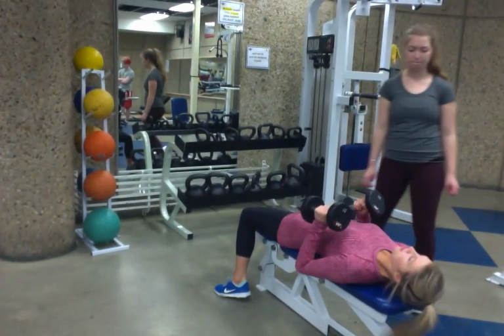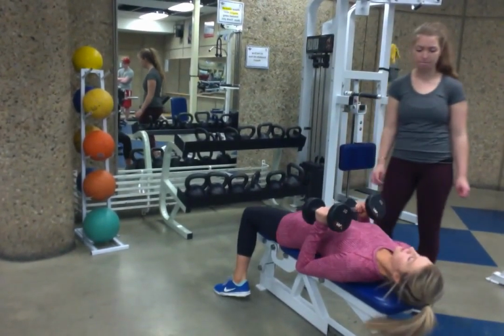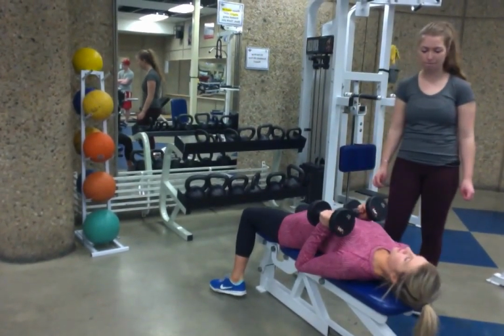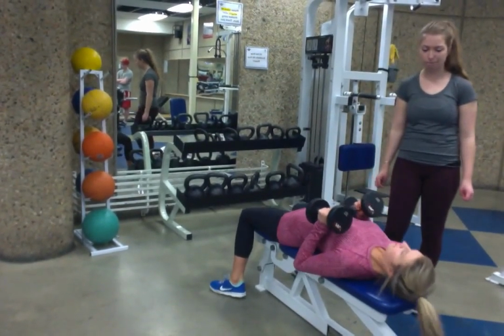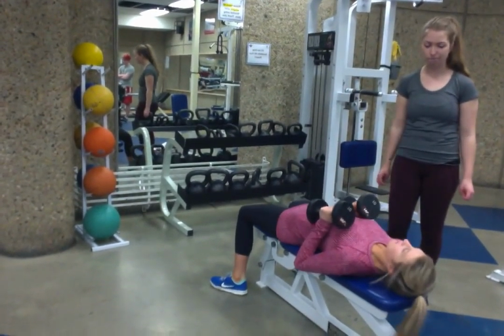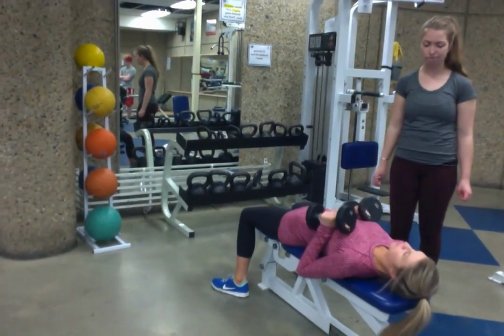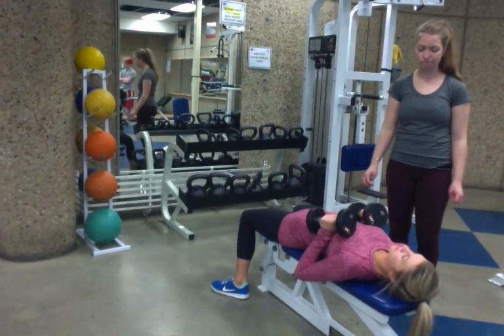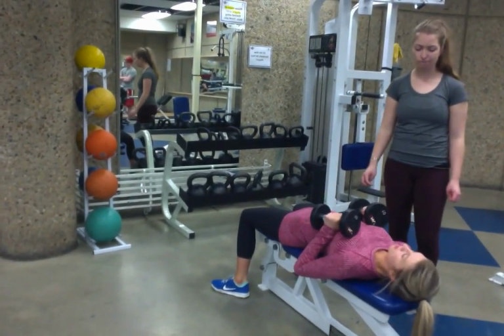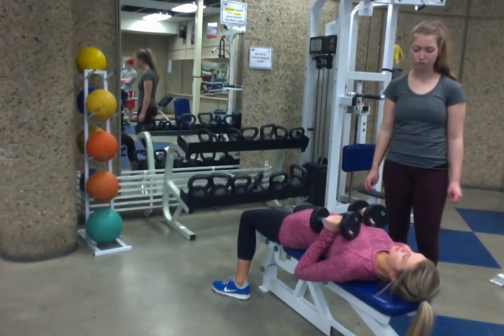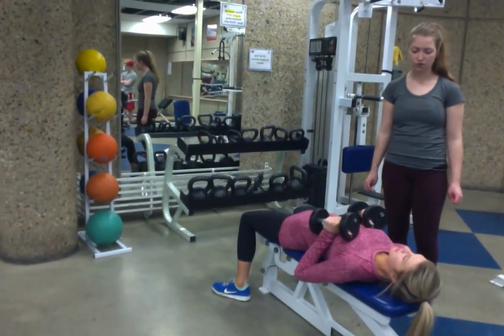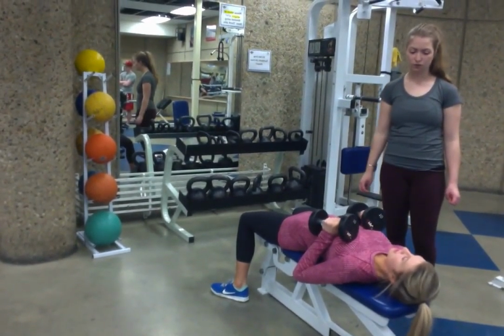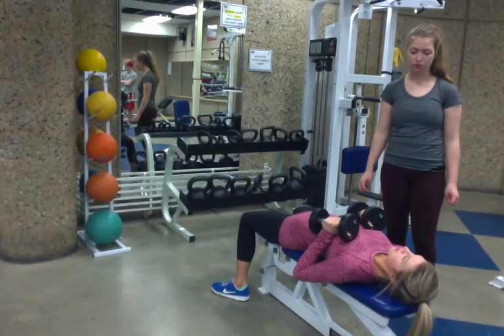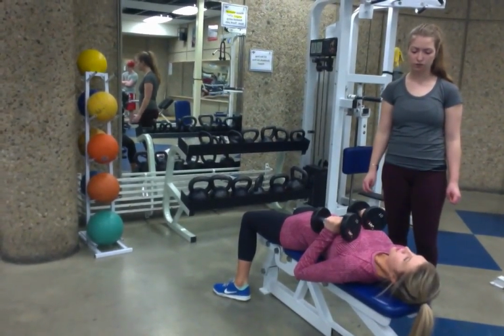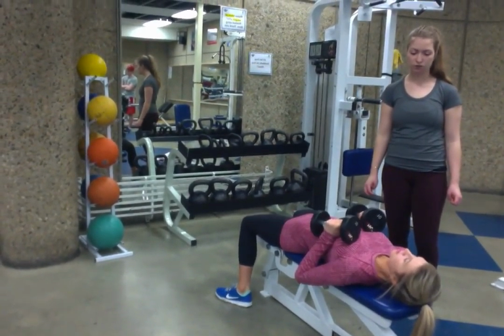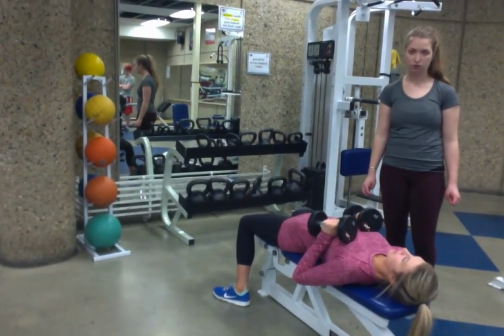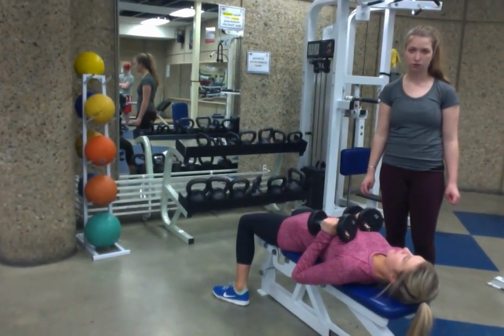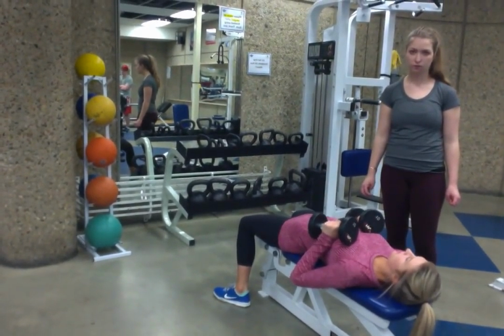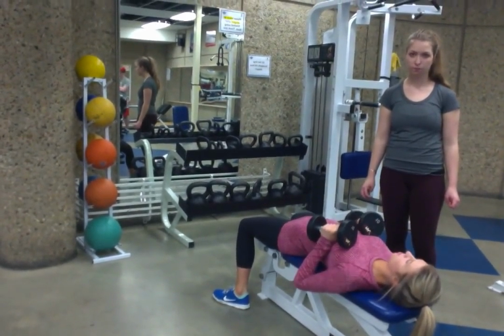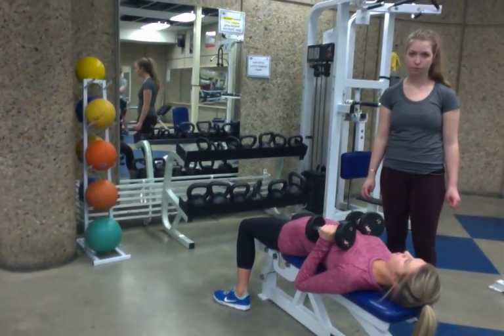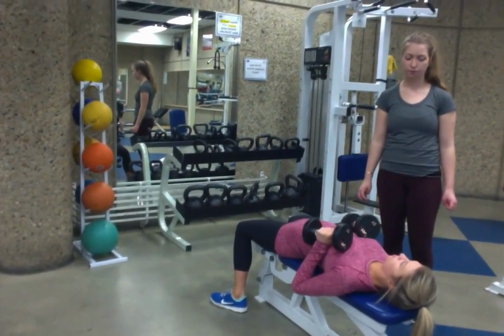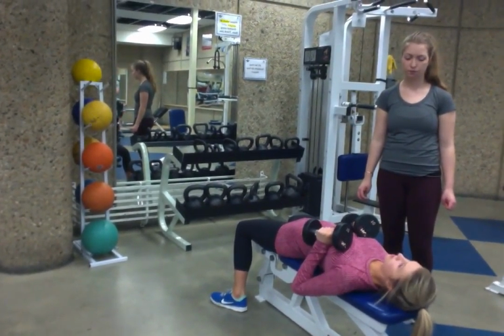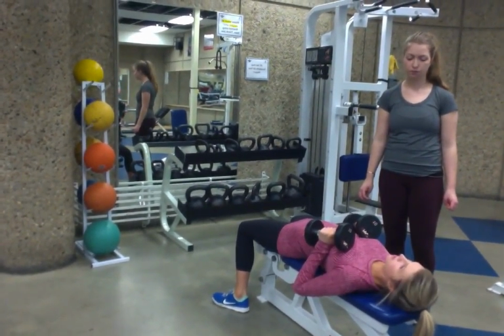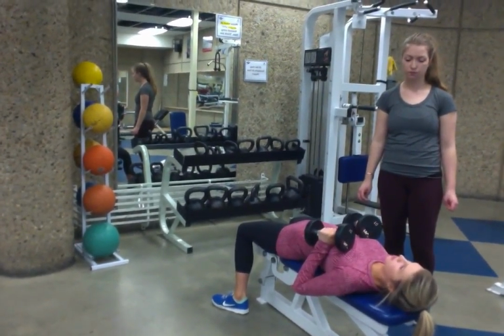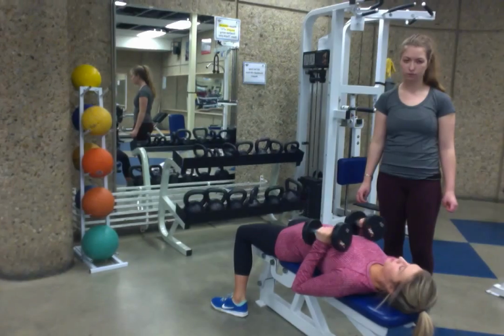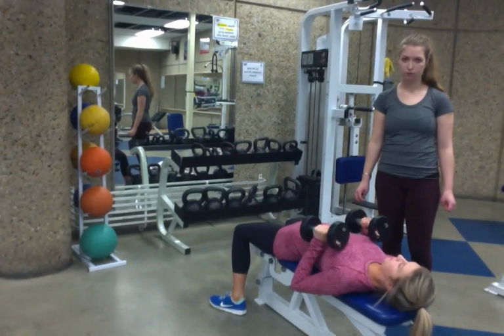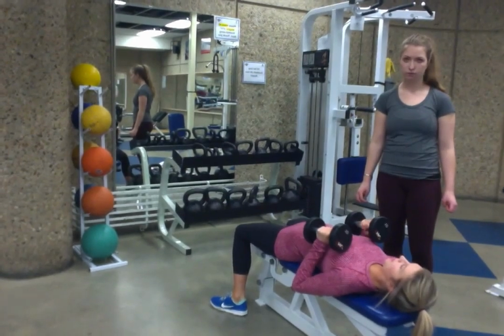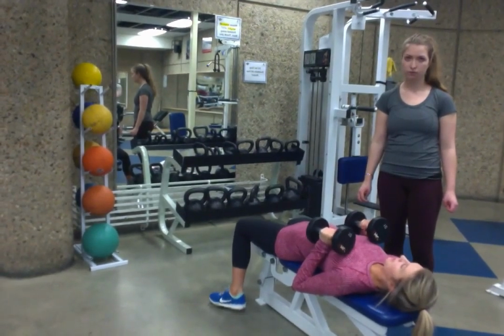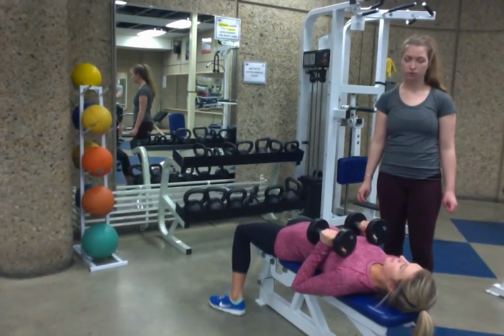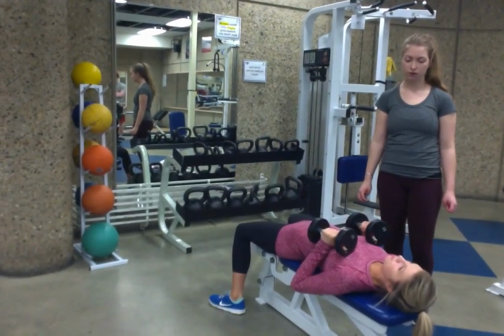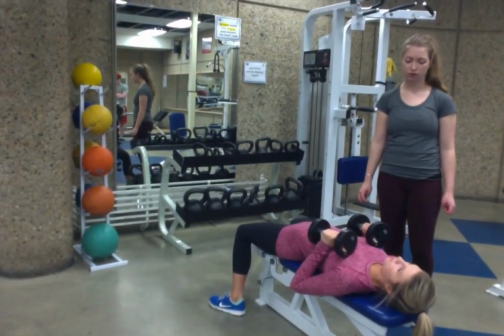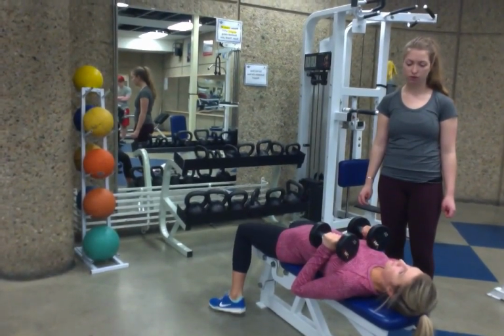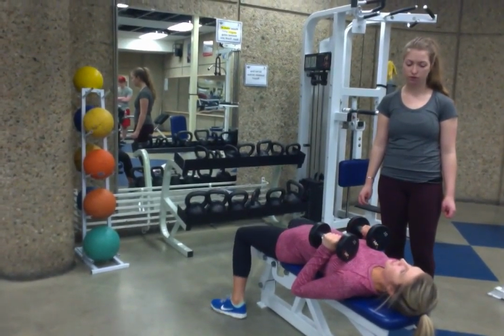There's going to be five points of contact again: your head, your shoulders, your butt, and then both feet.